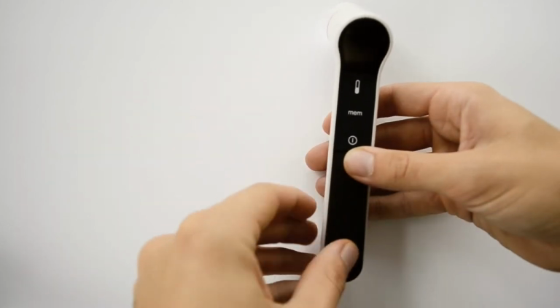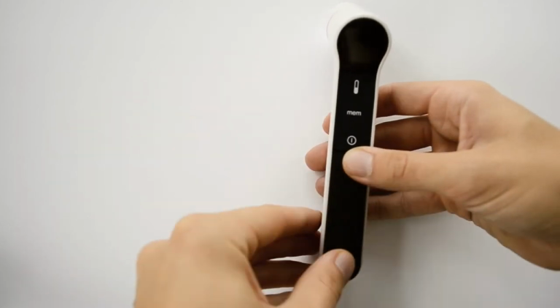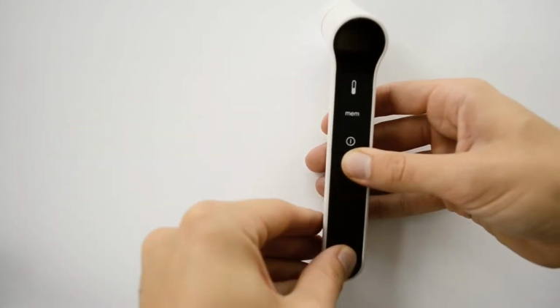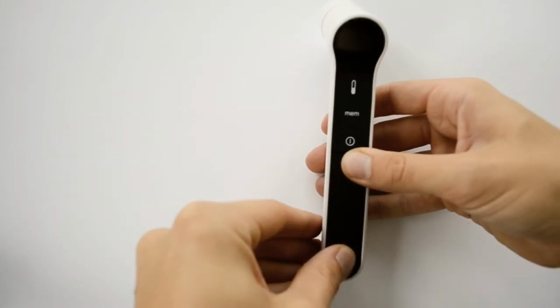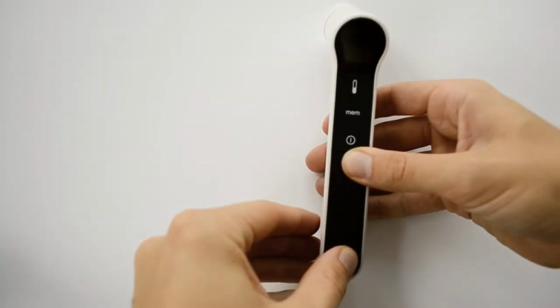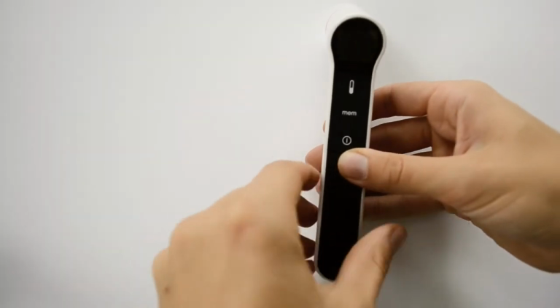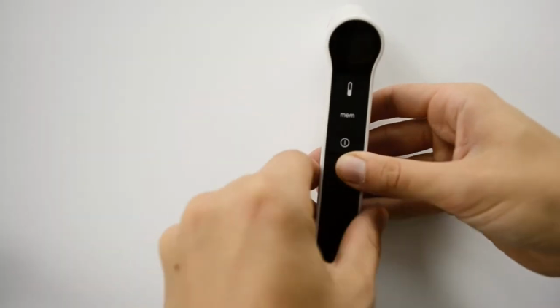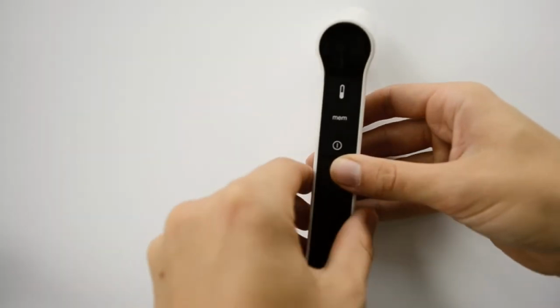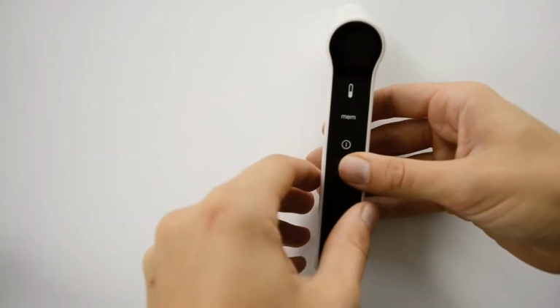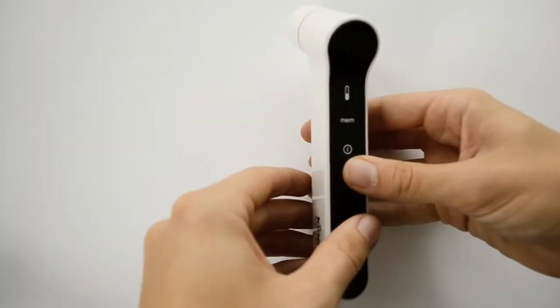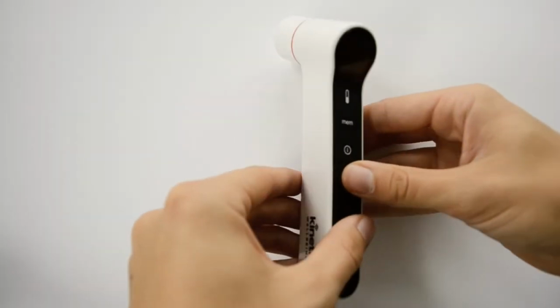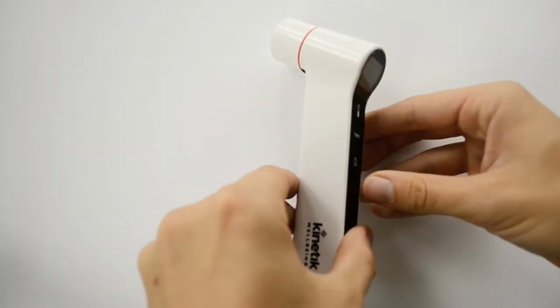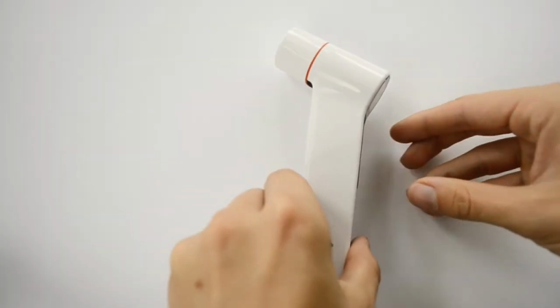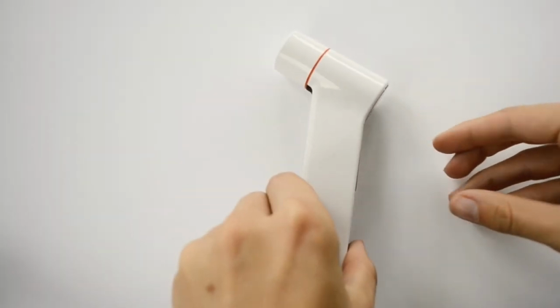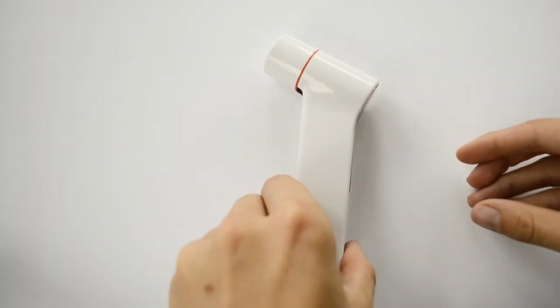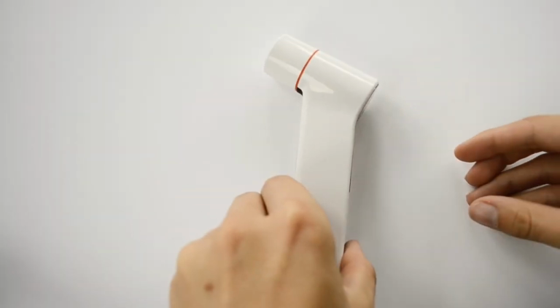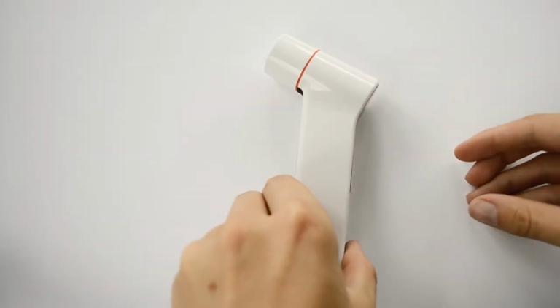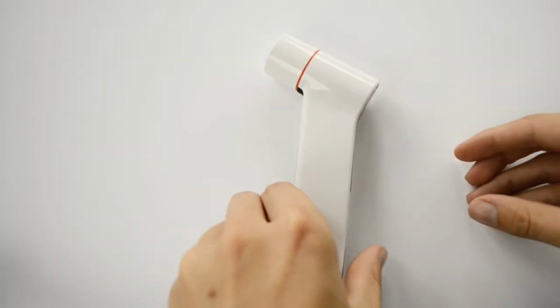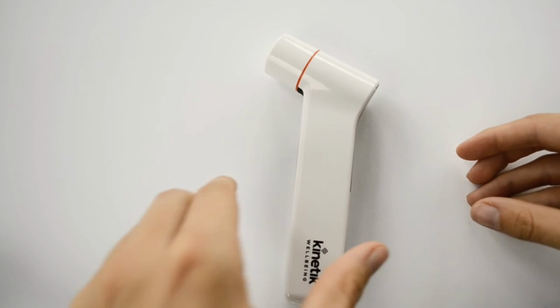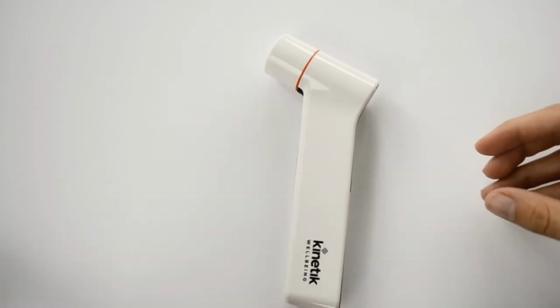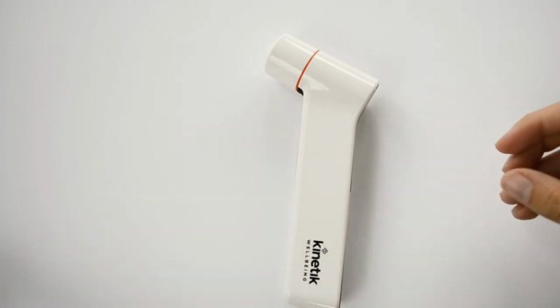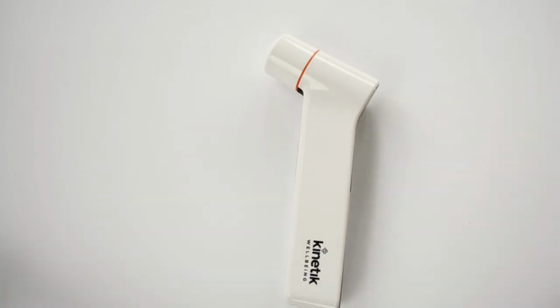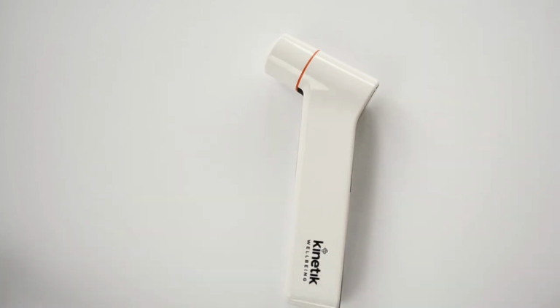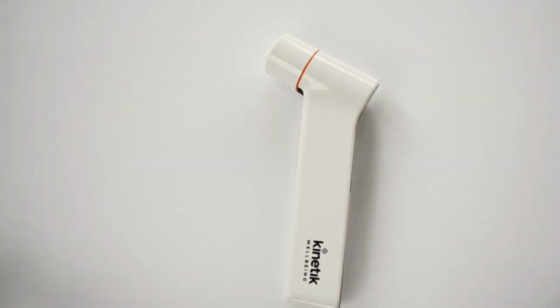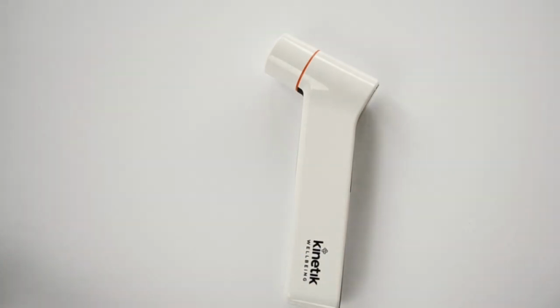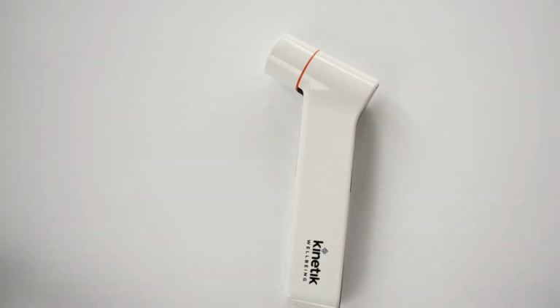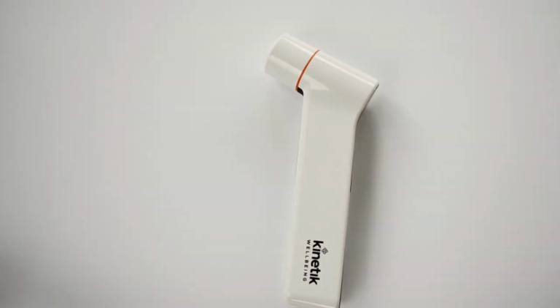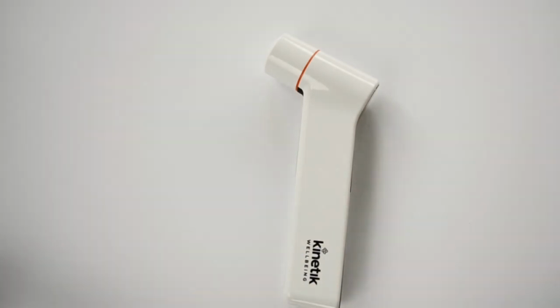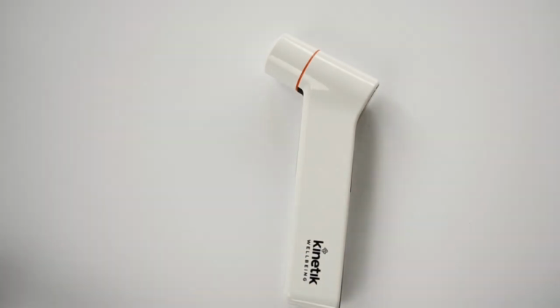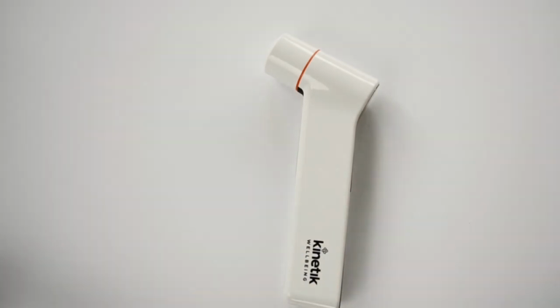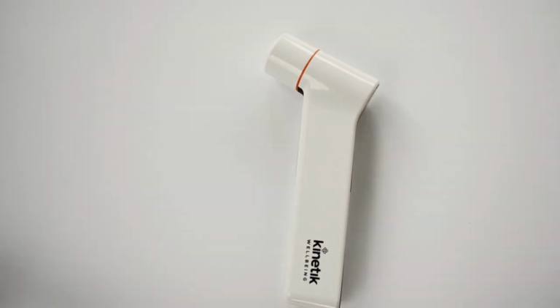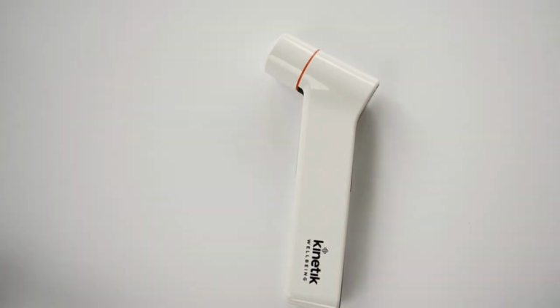Push the bottom part of the cover down to click again. The device is now ready to be used.